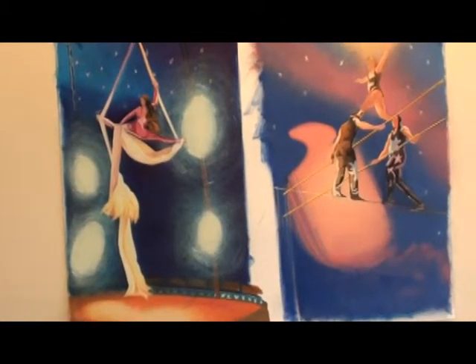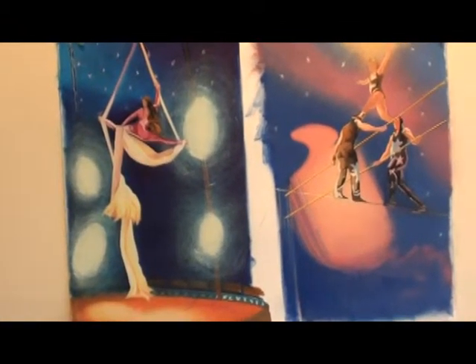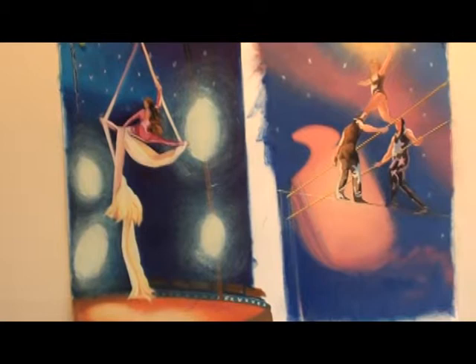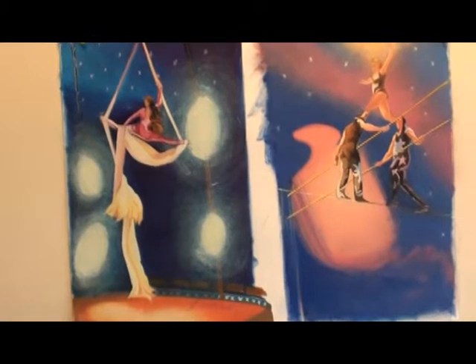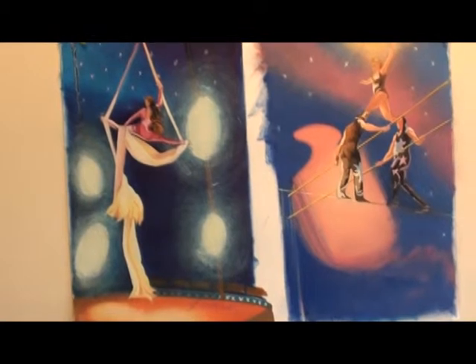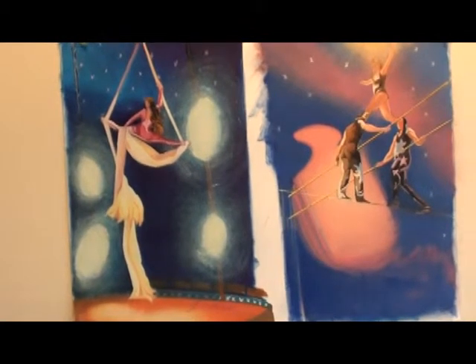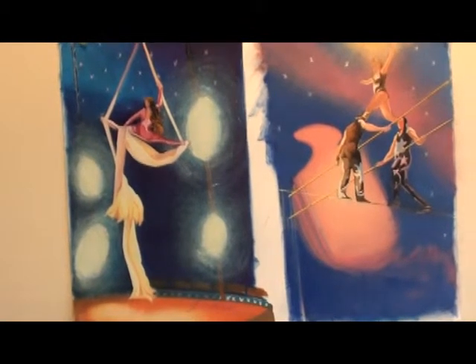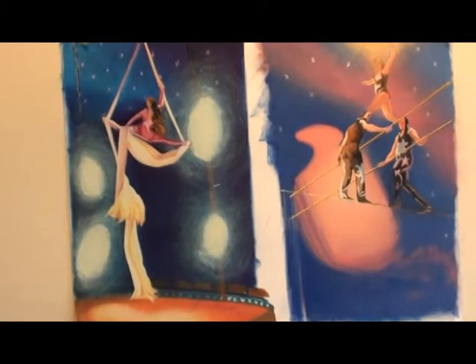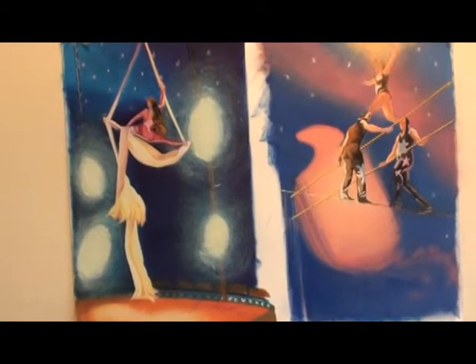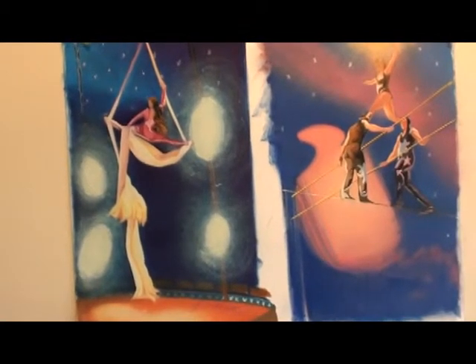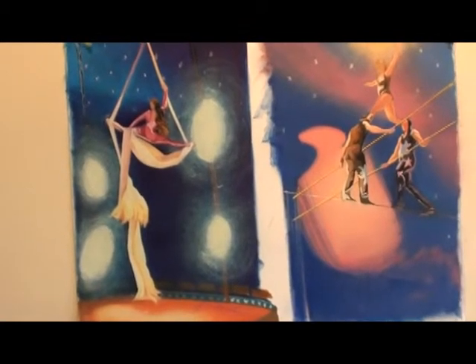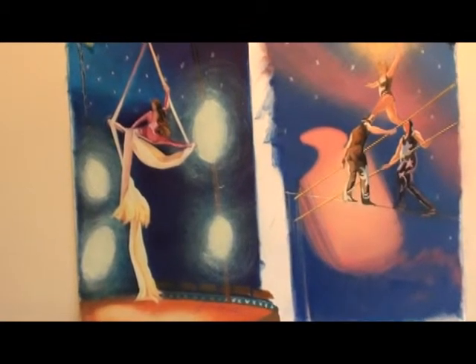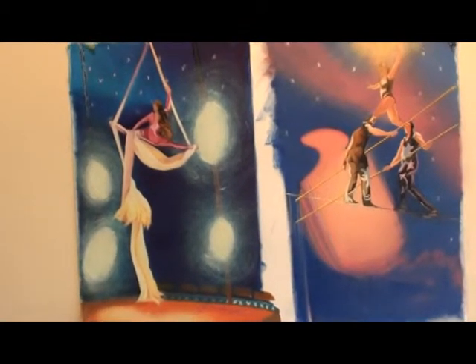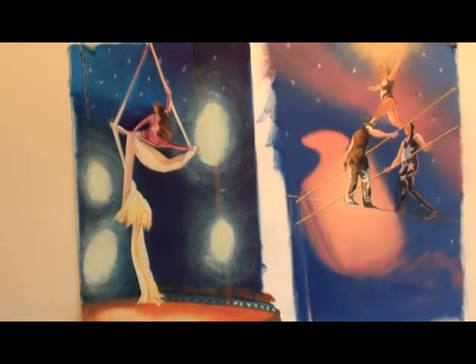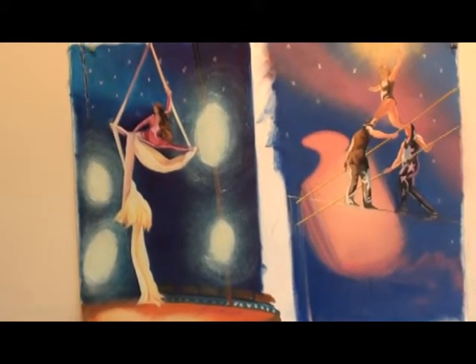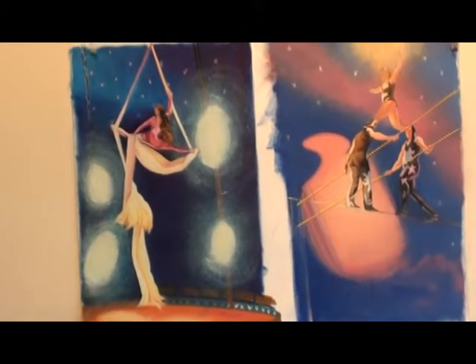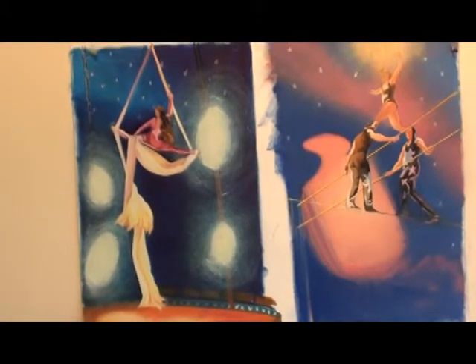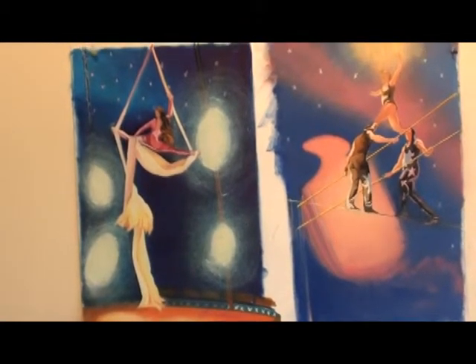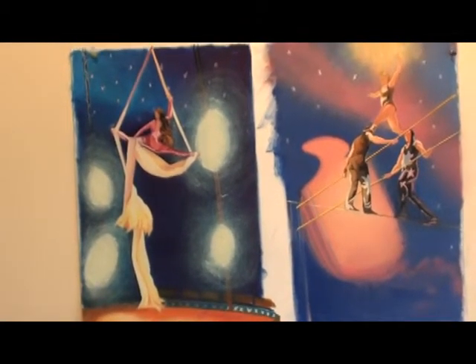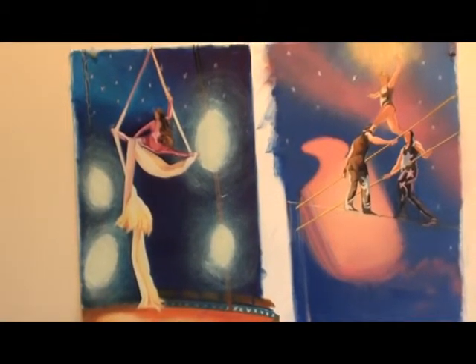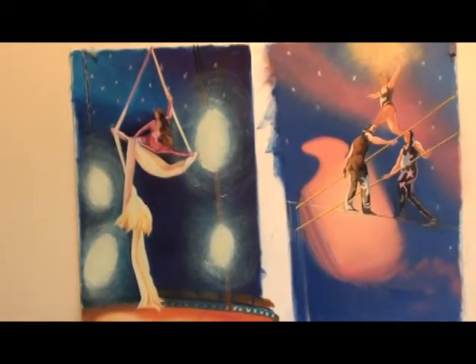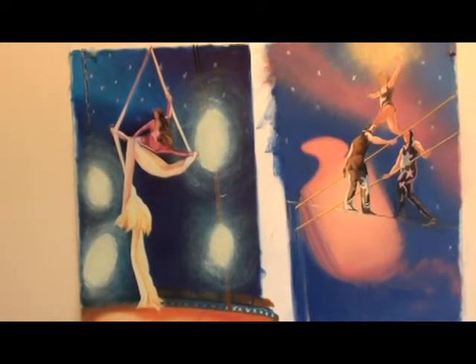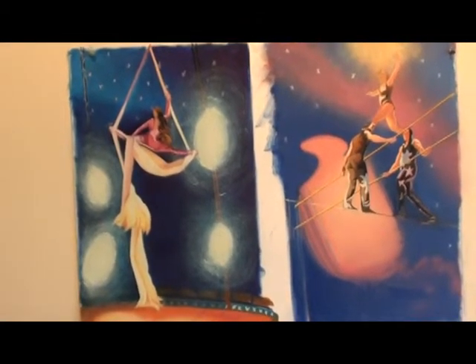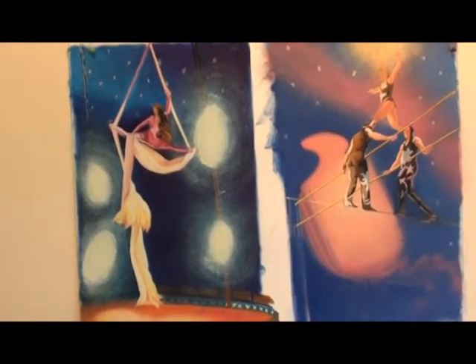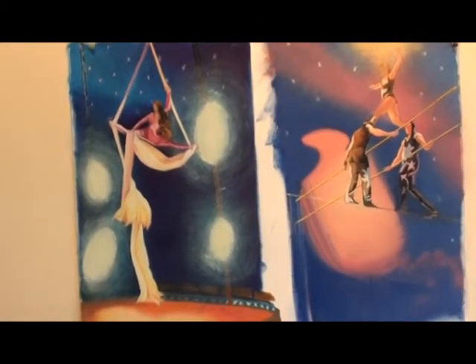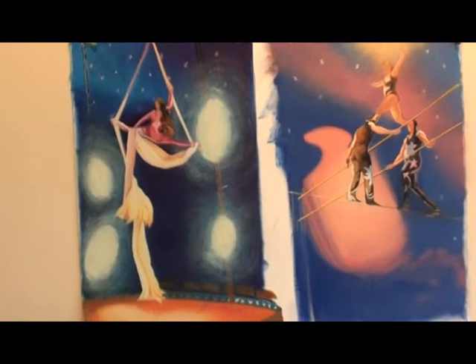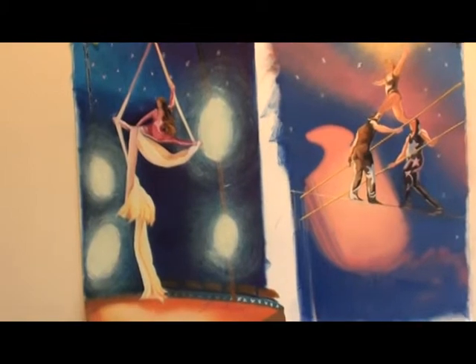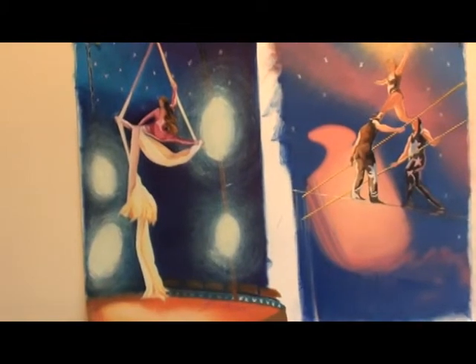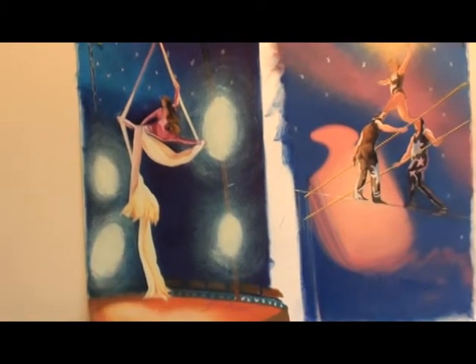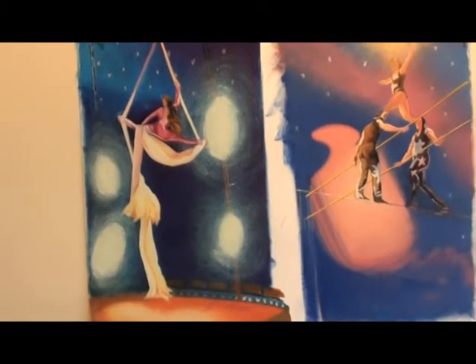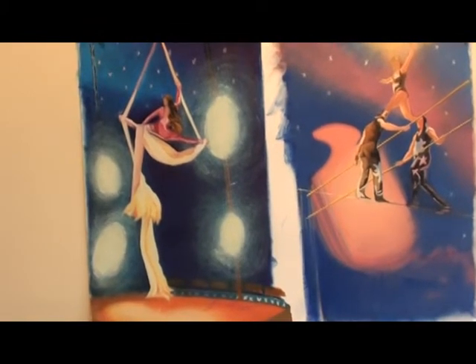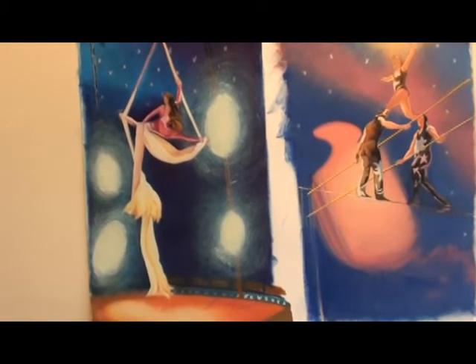Here's the tightrope walkers. Hope you enjoyed it, and we'll see what else we can do from the circus.